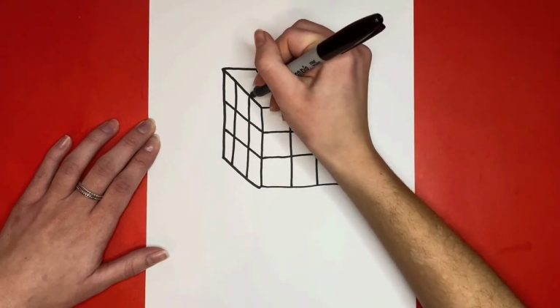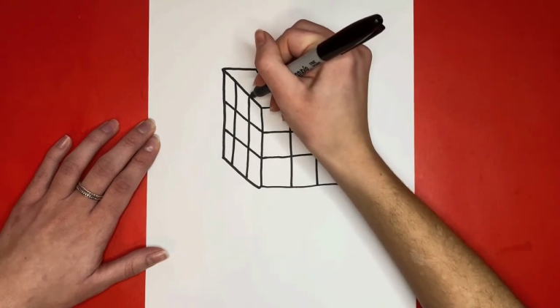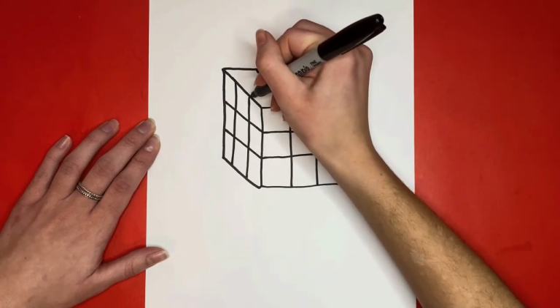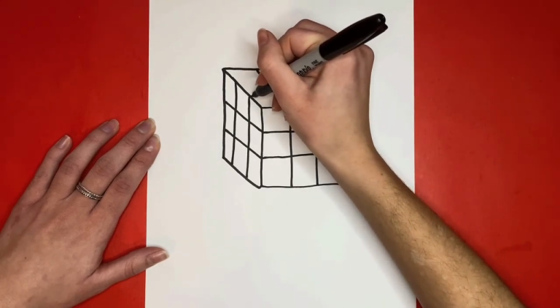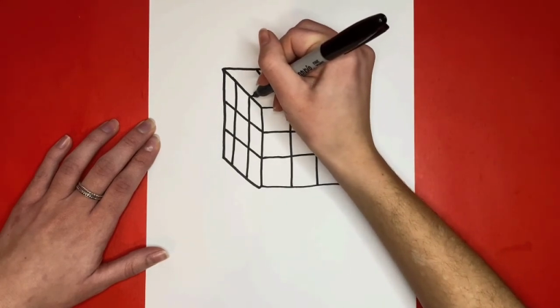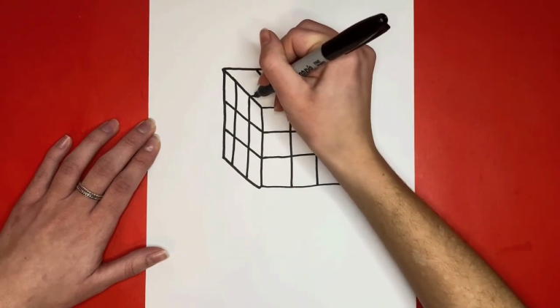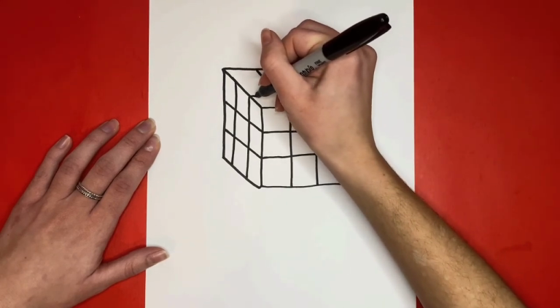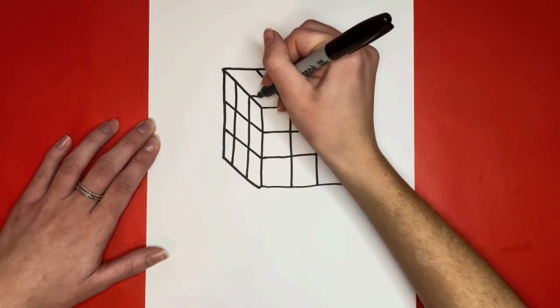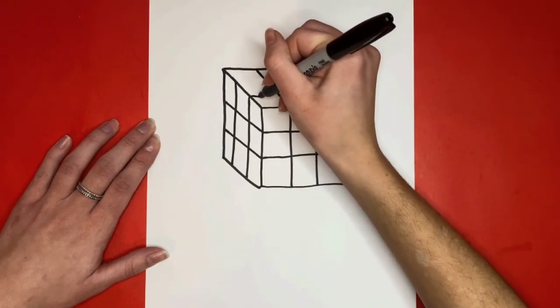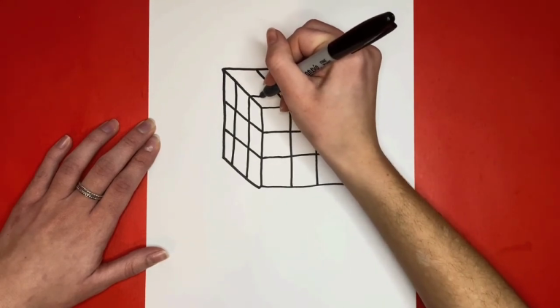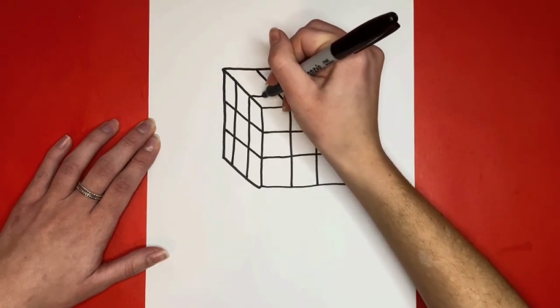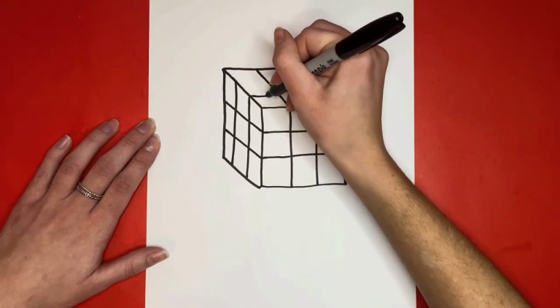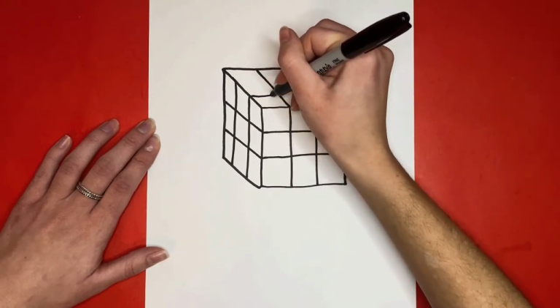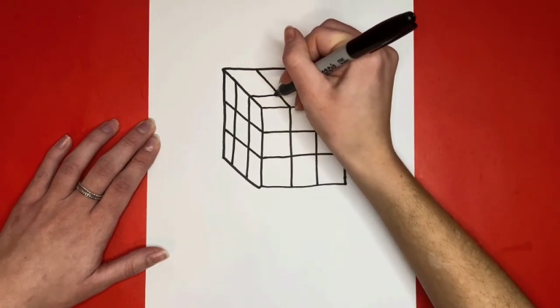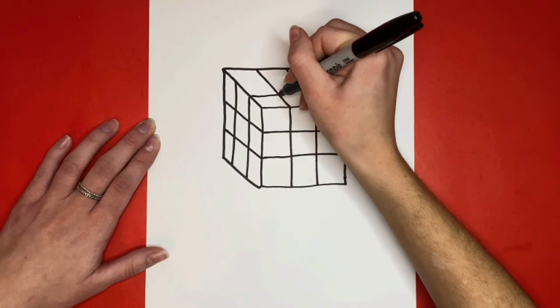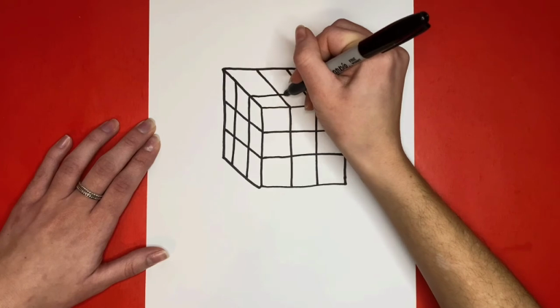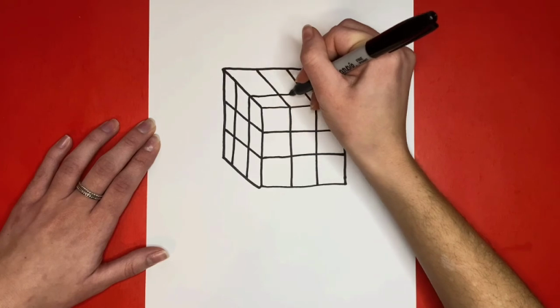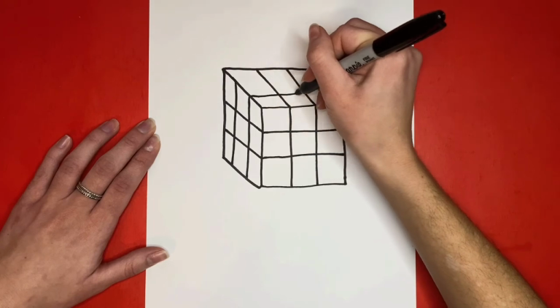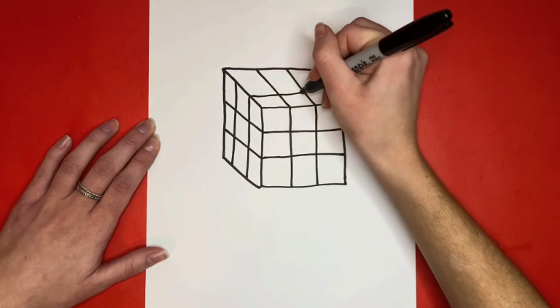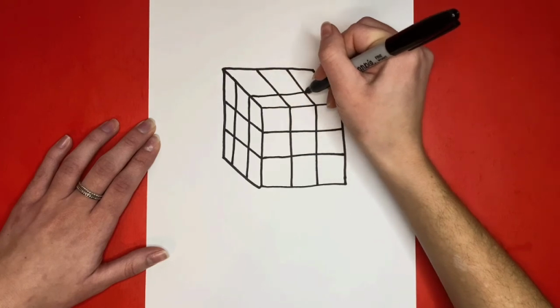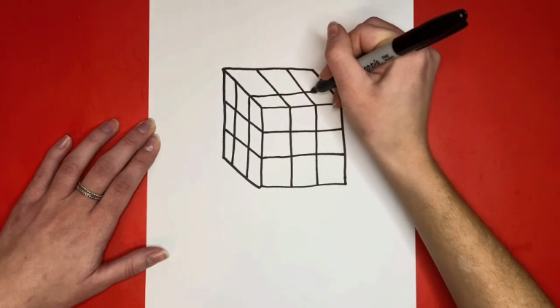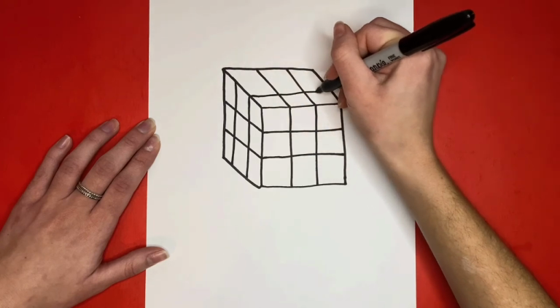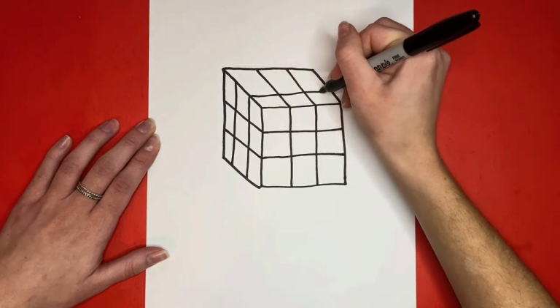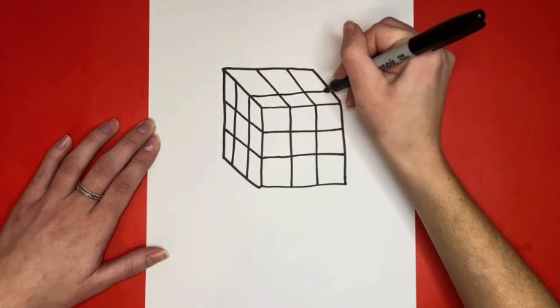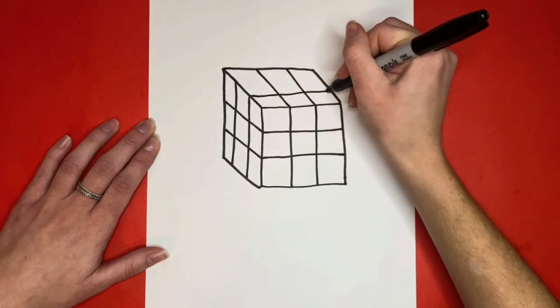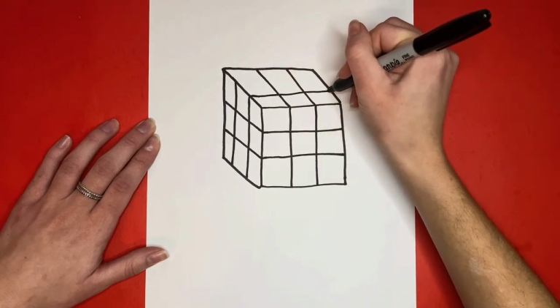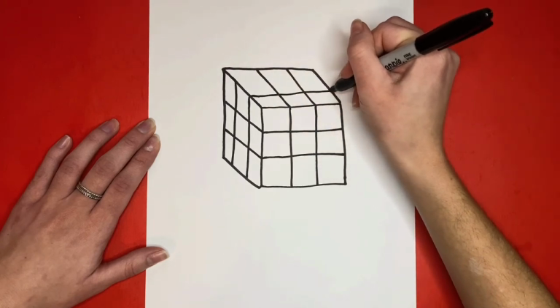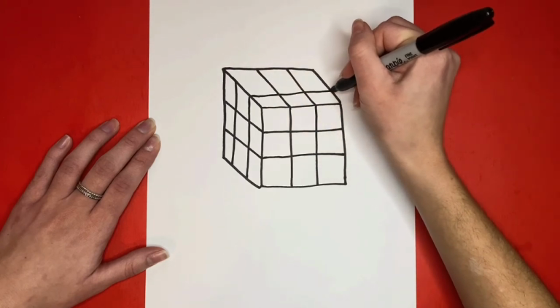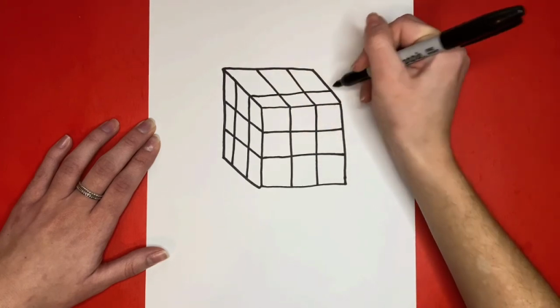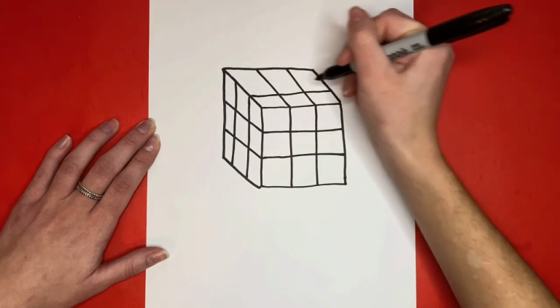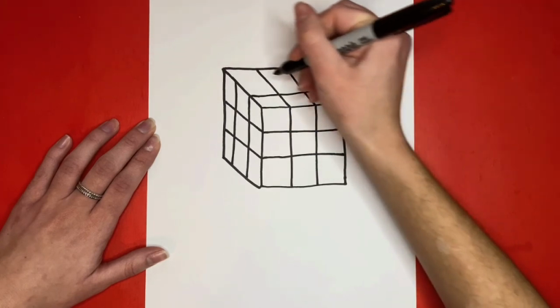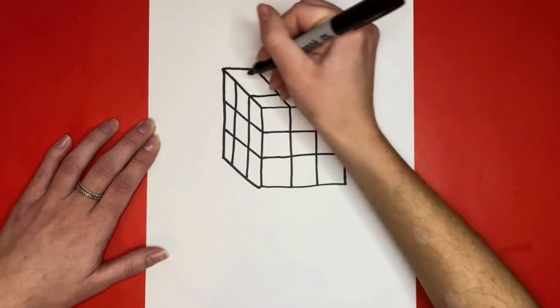Now for the final step, we're going to draw two lines going from left to right on the top of the cube.